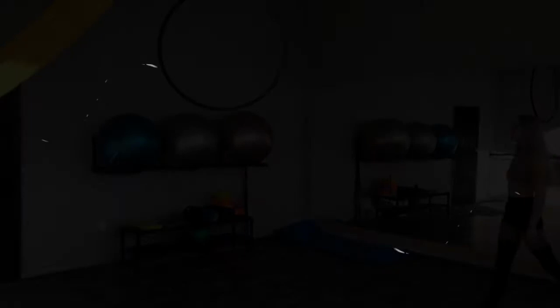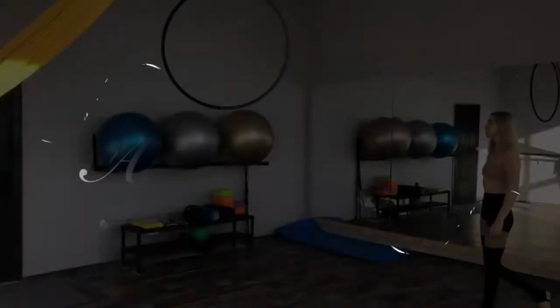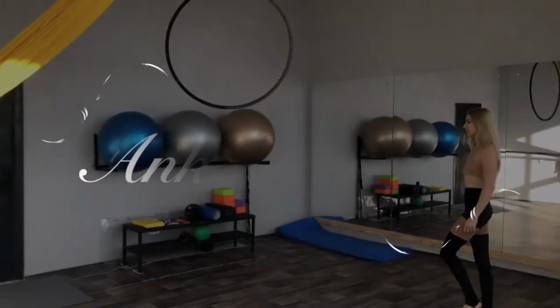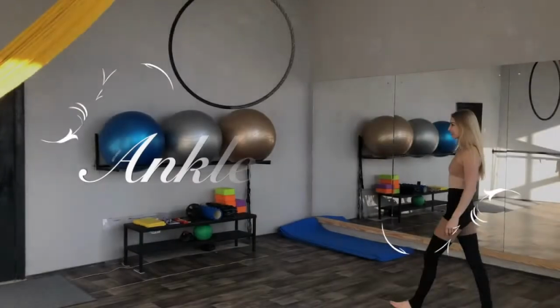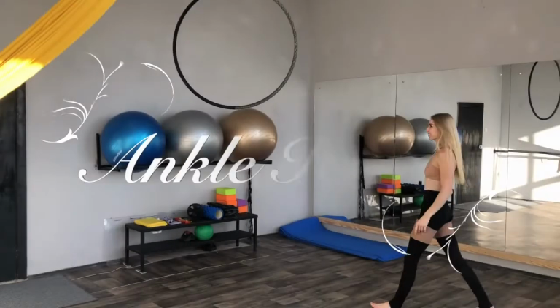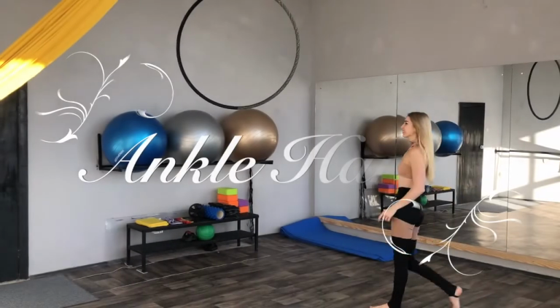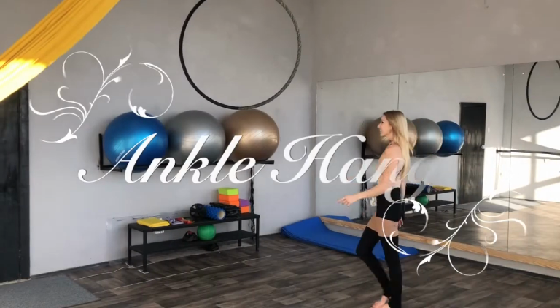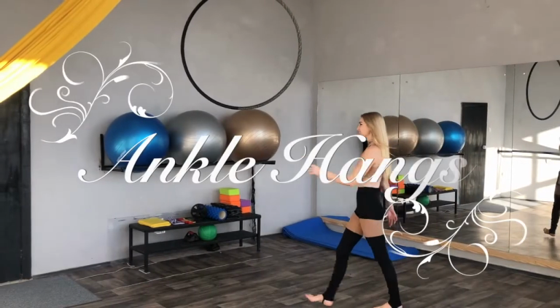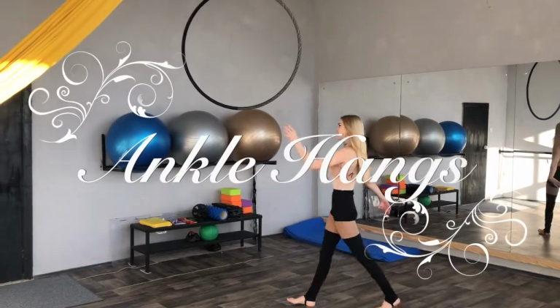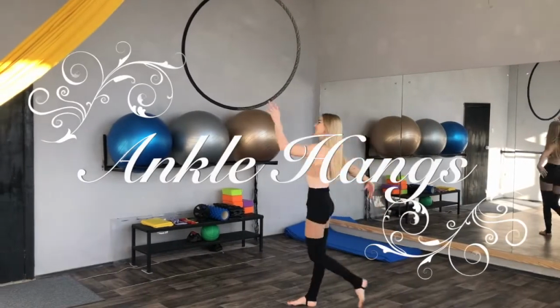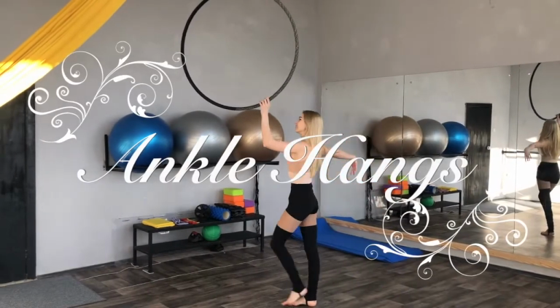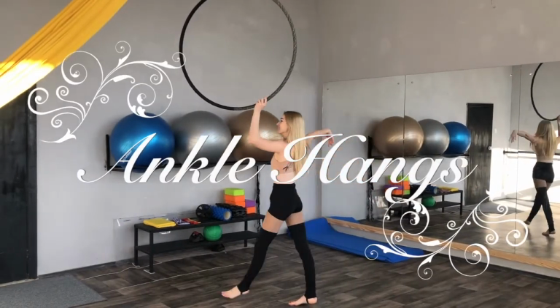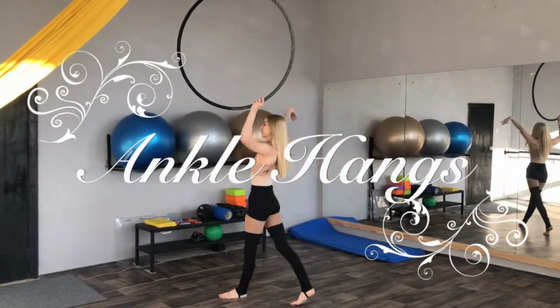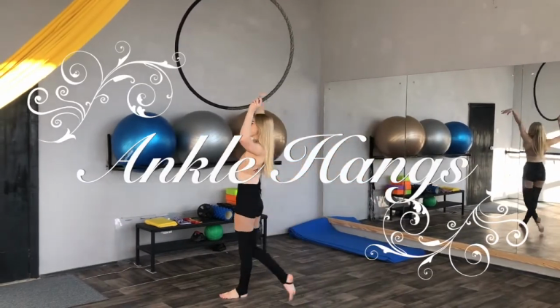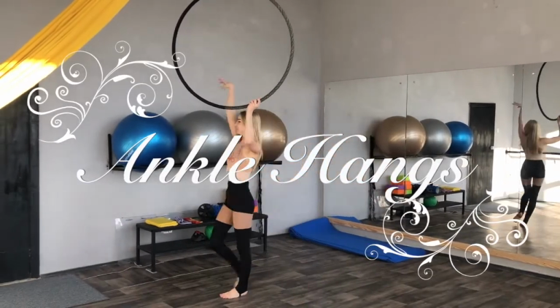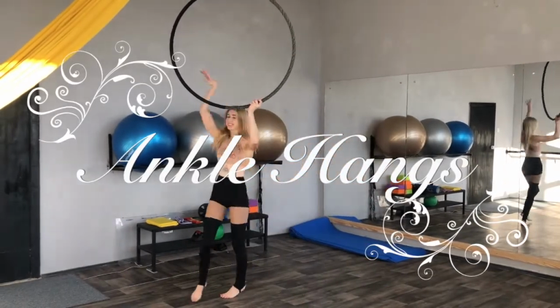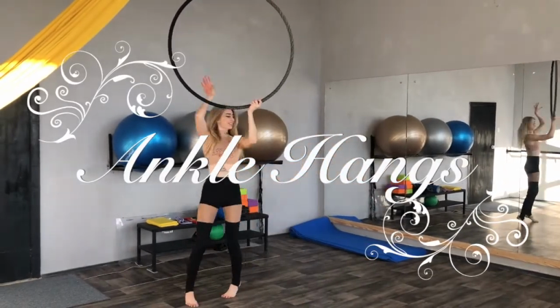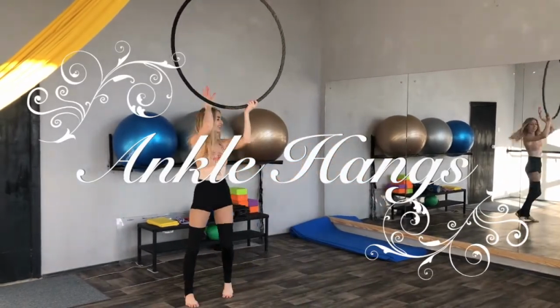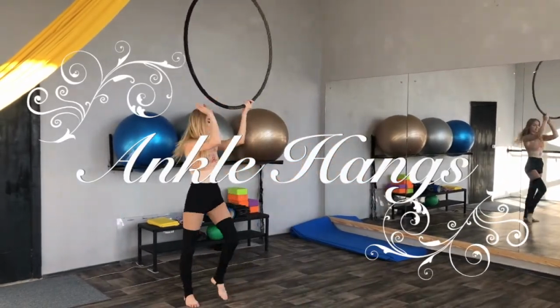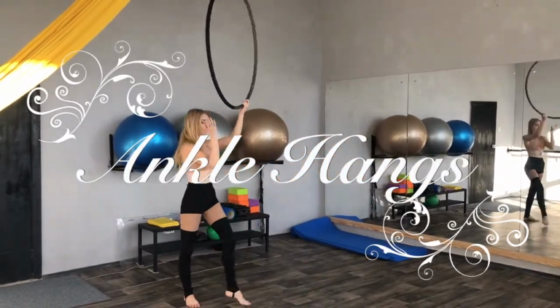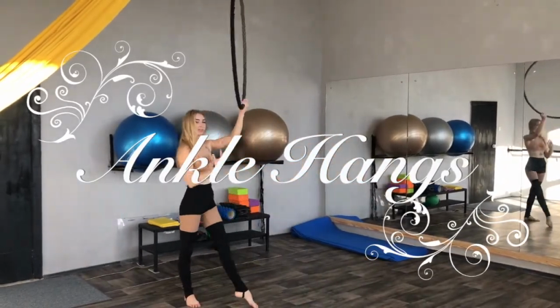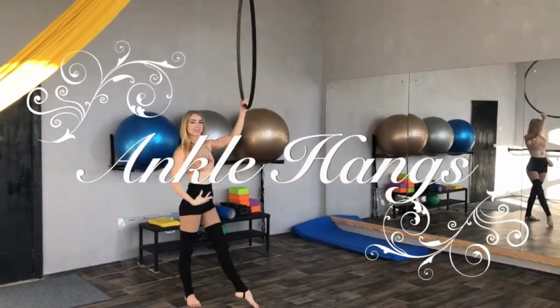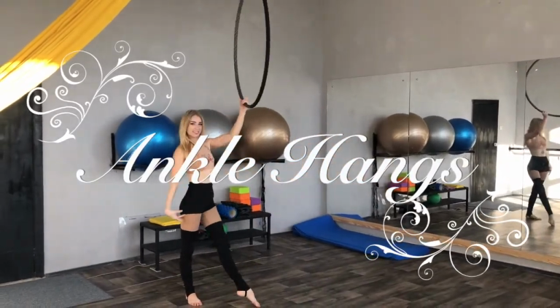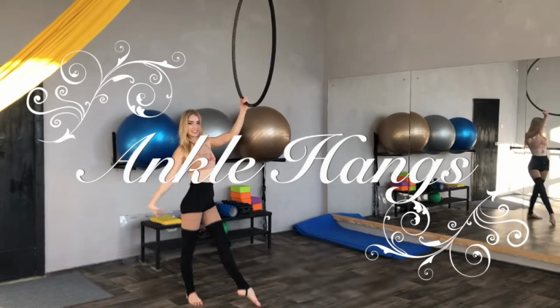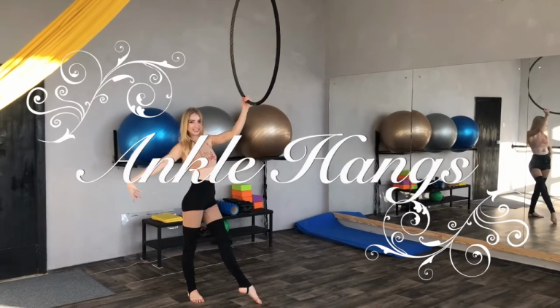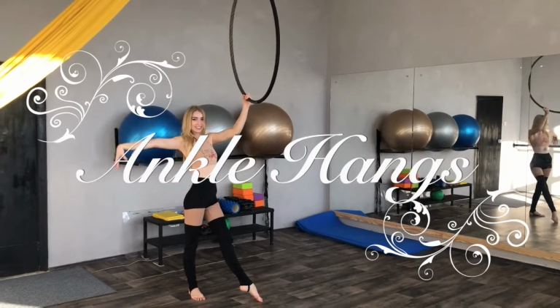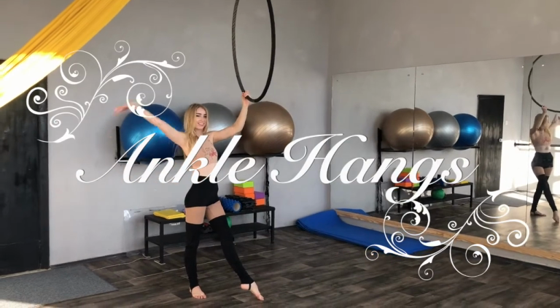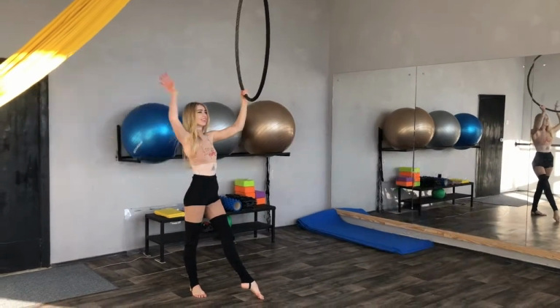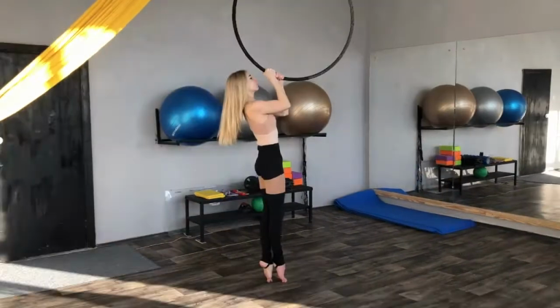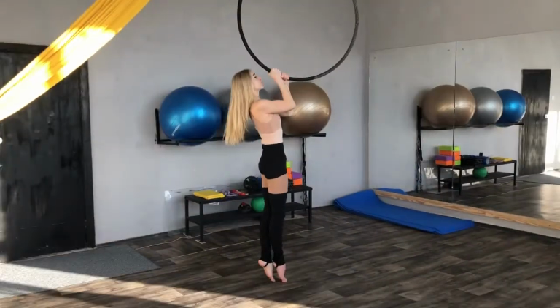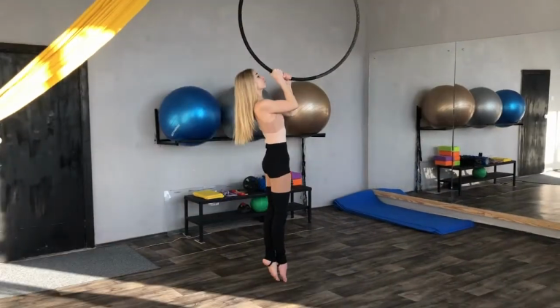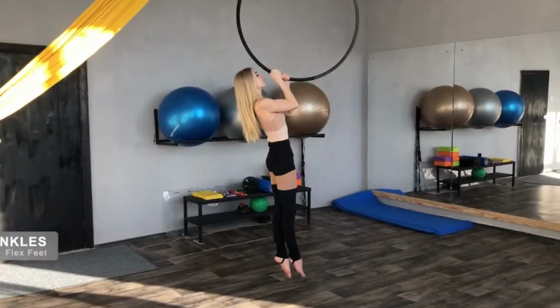Hey everyone! Today we're going to learn some types of ankle hangs. Let's start with side ankles.